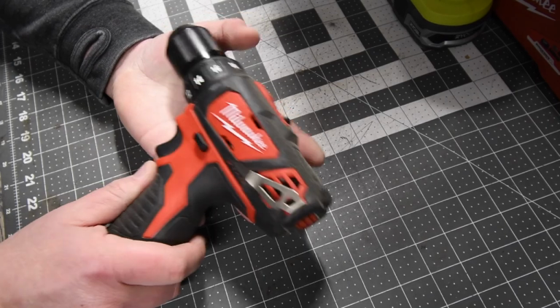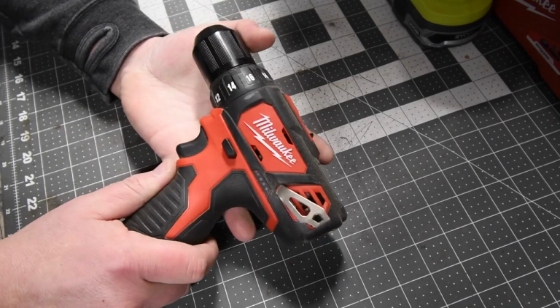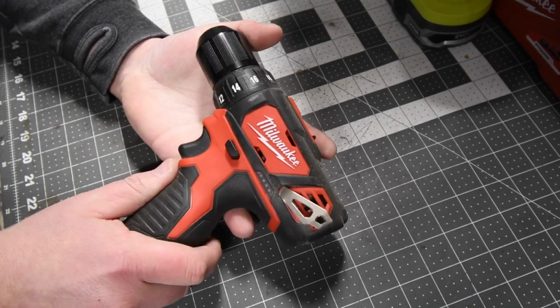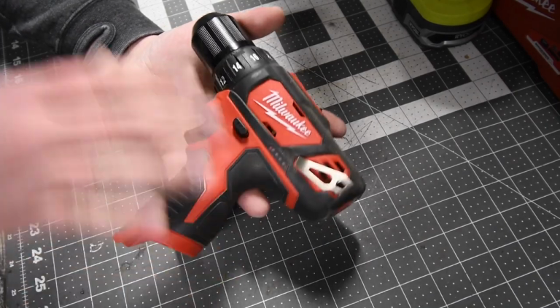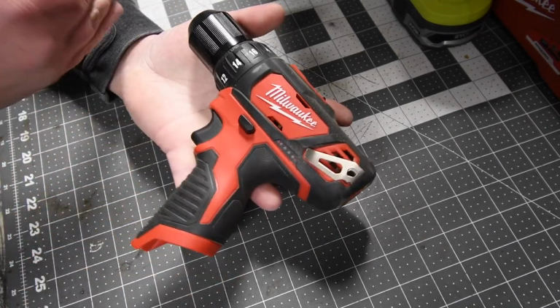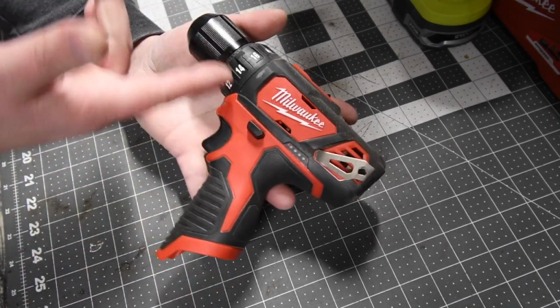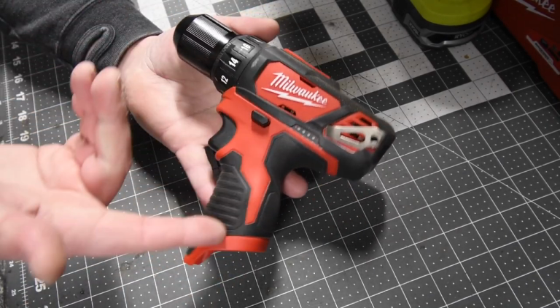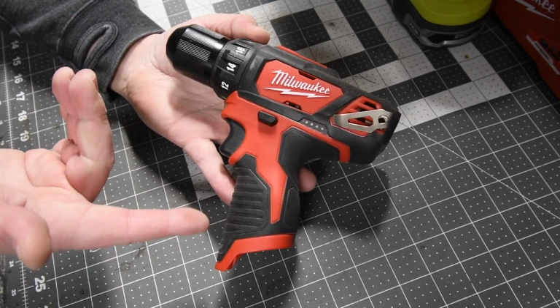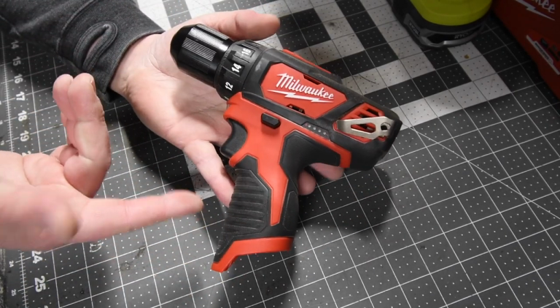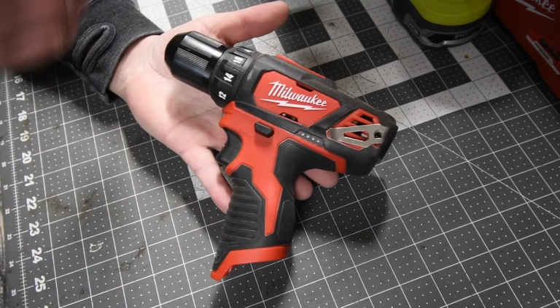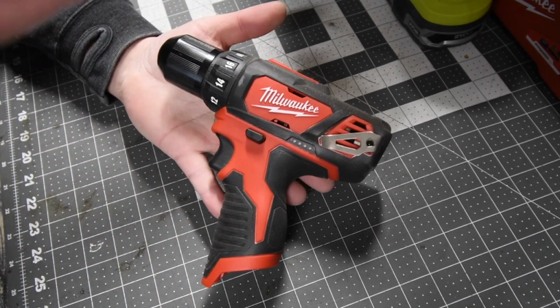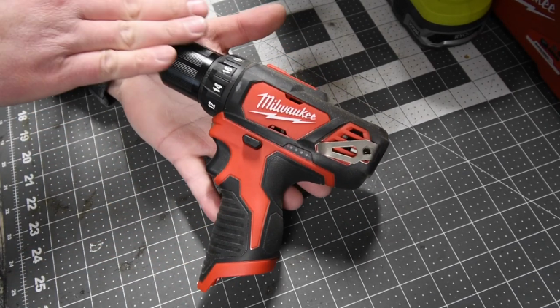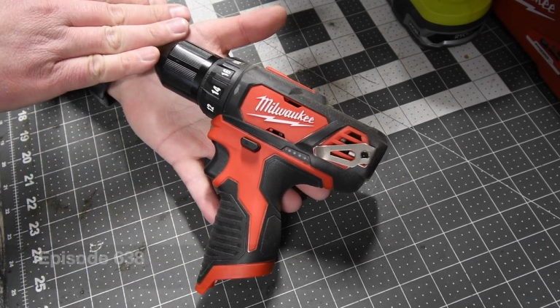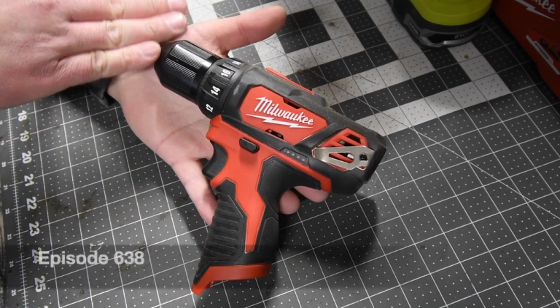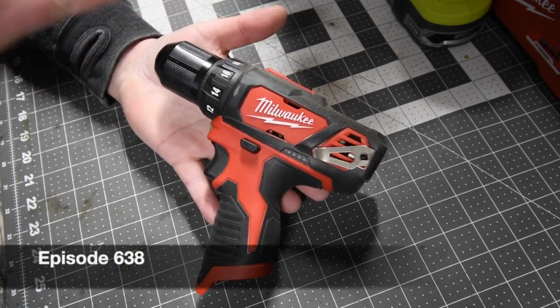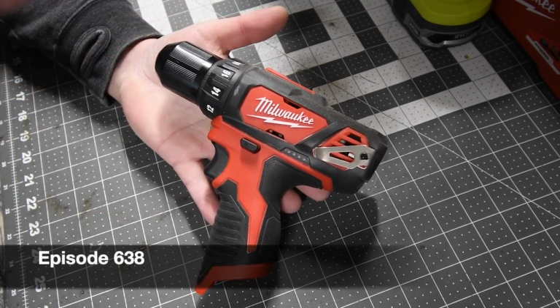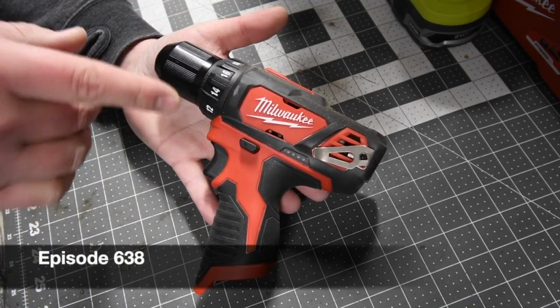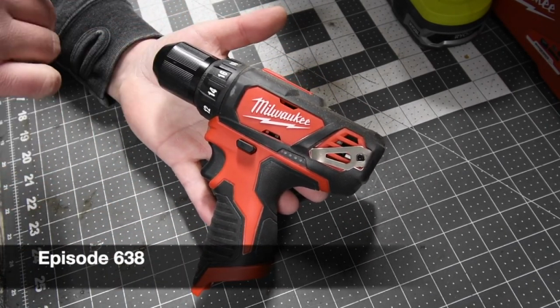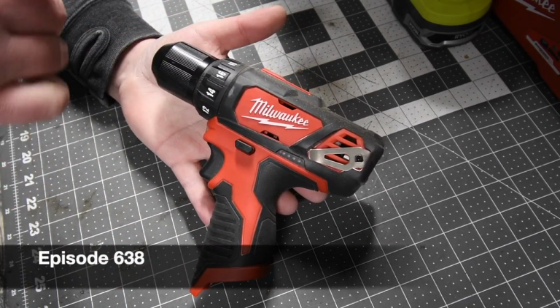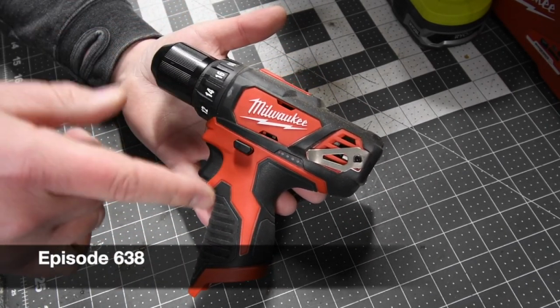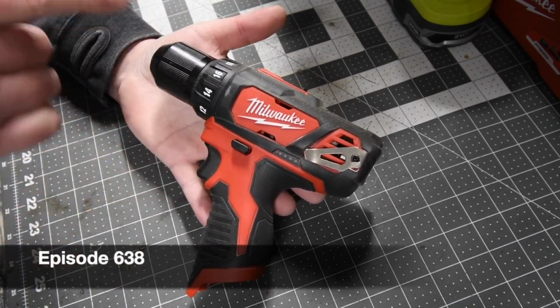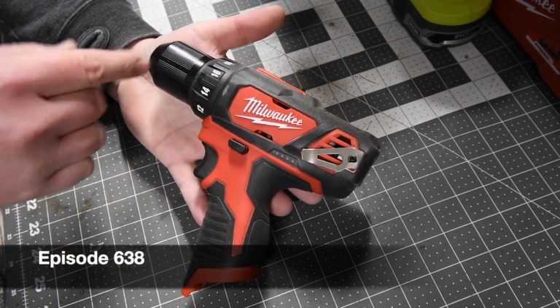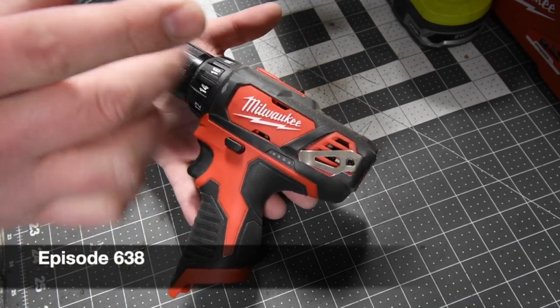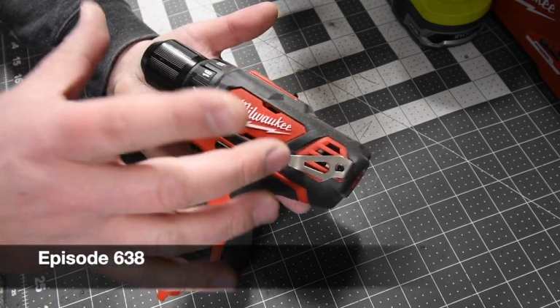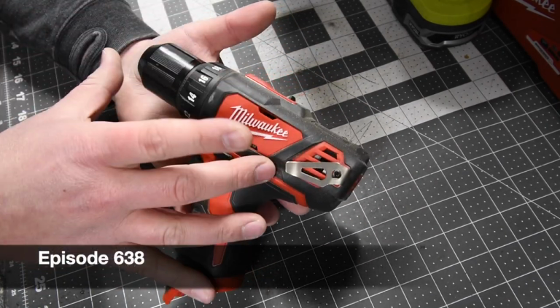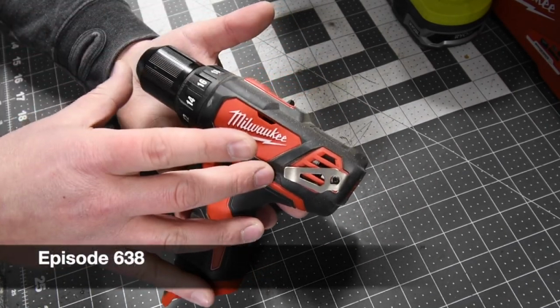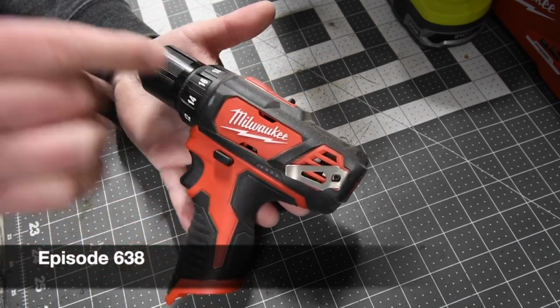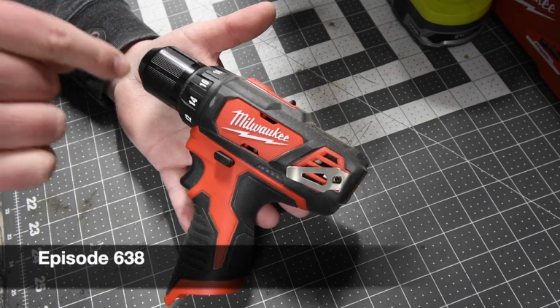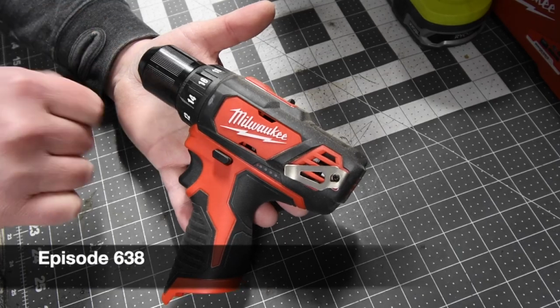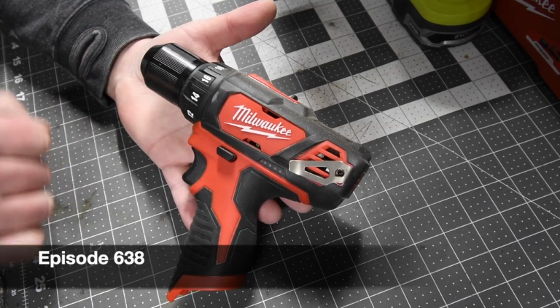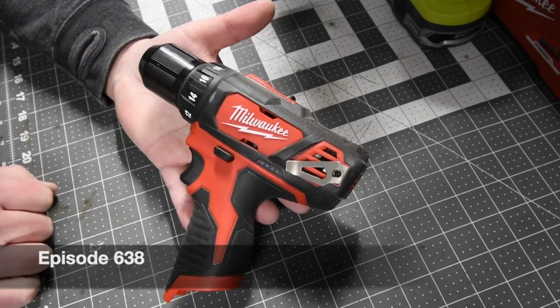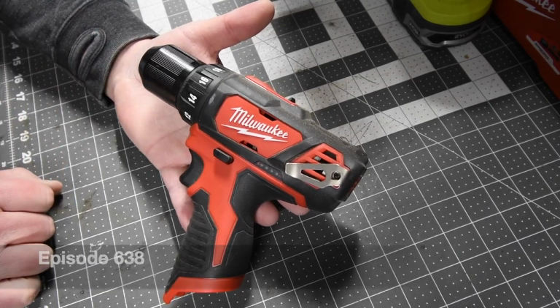All right guys, on this MCT two-minute review, let's go over the Milwaukee M12 brushed drill driver.